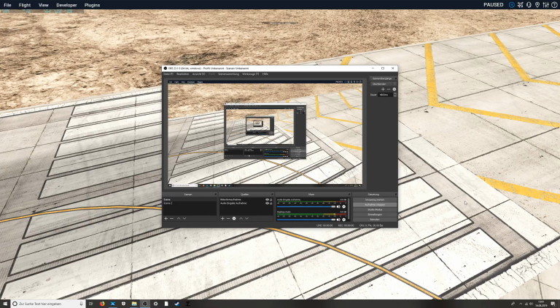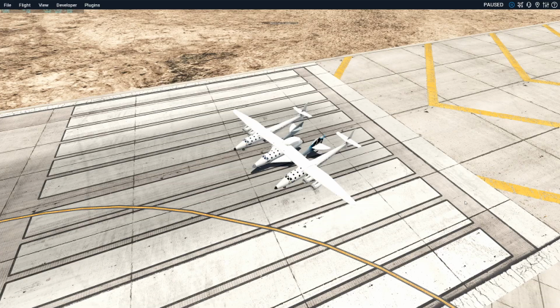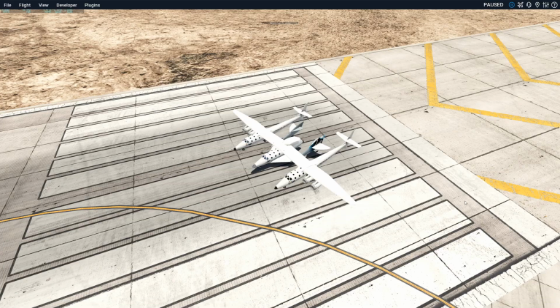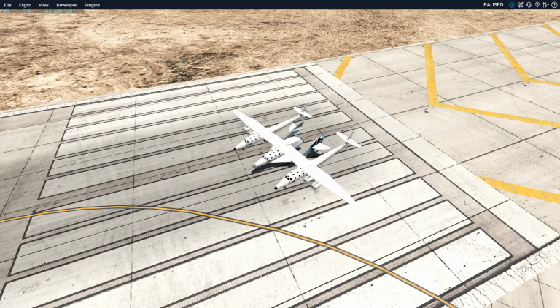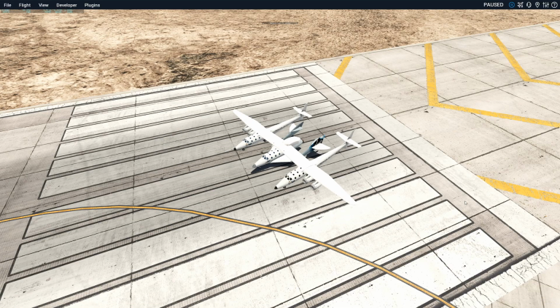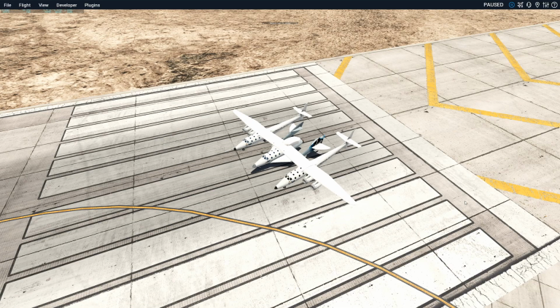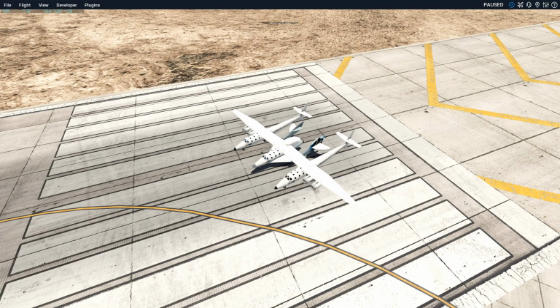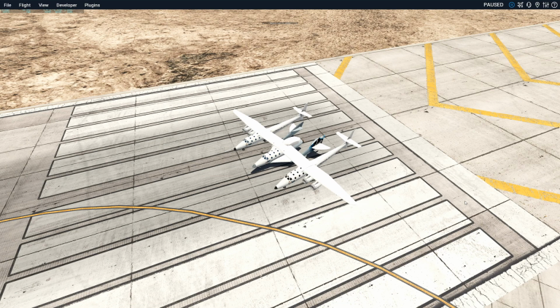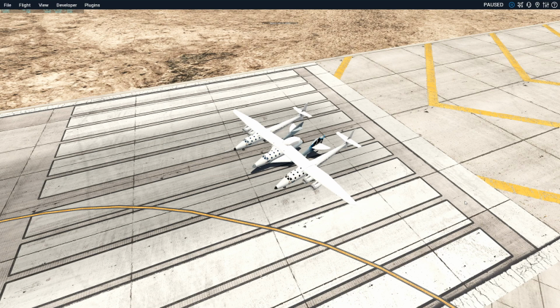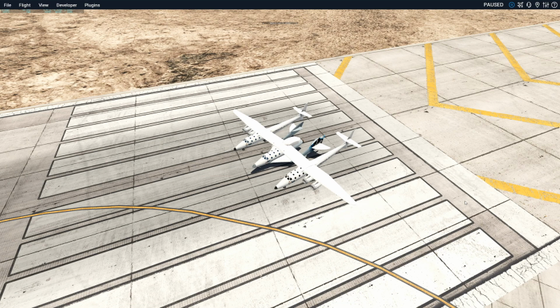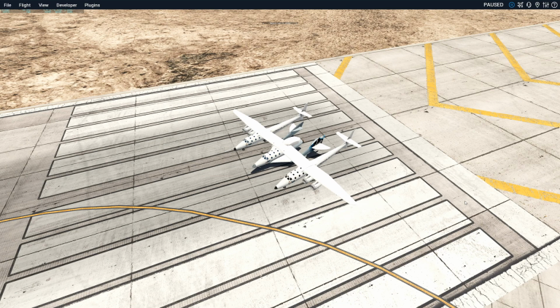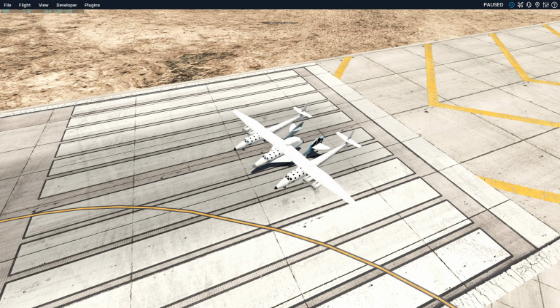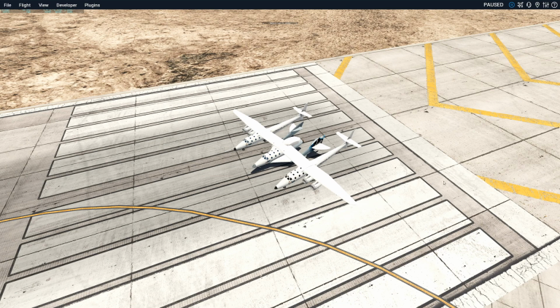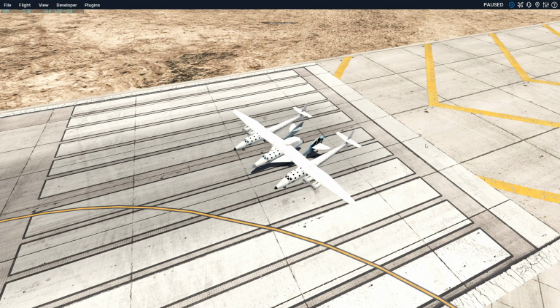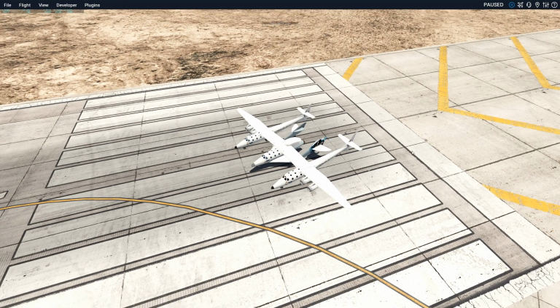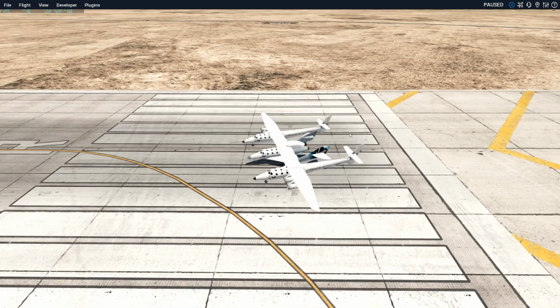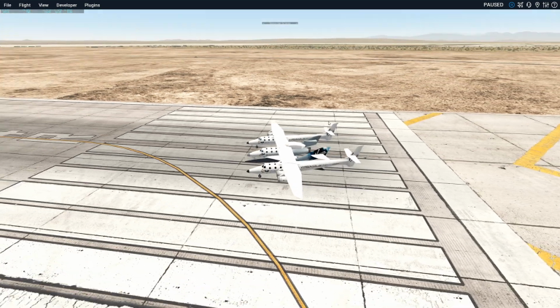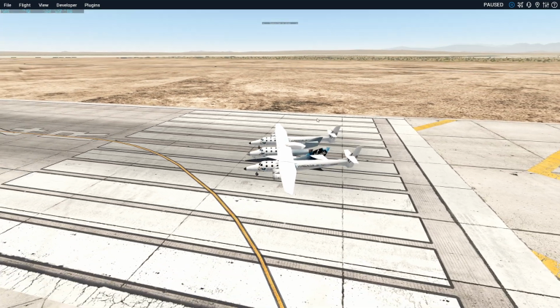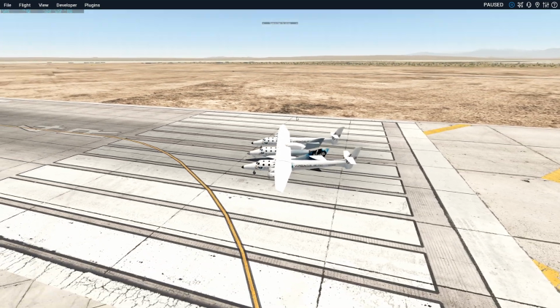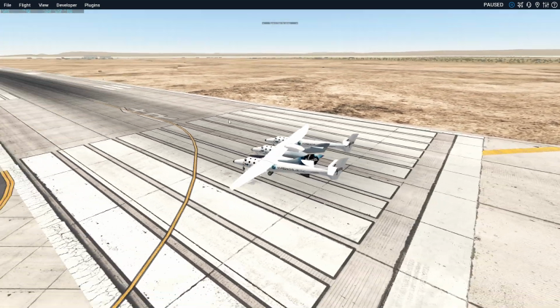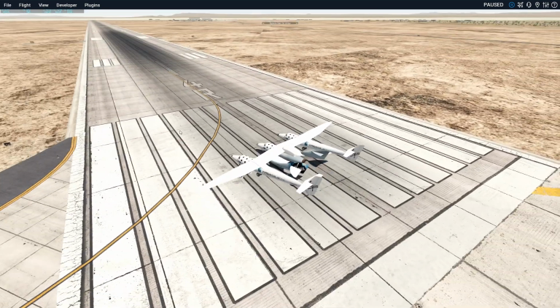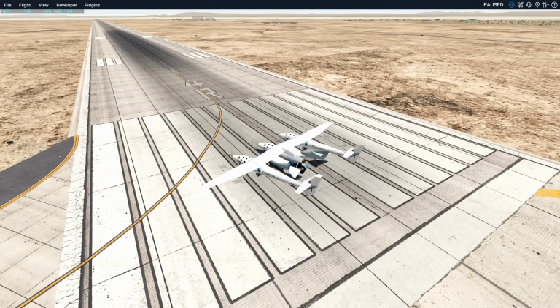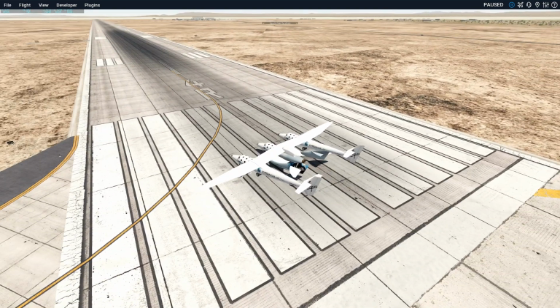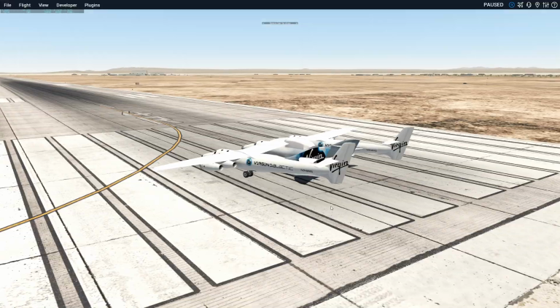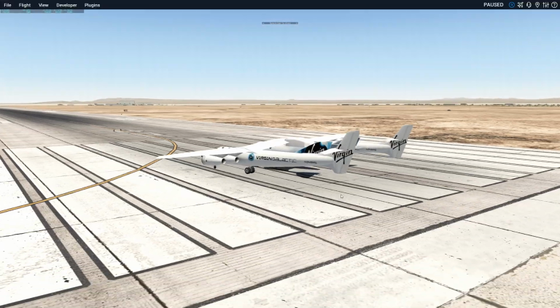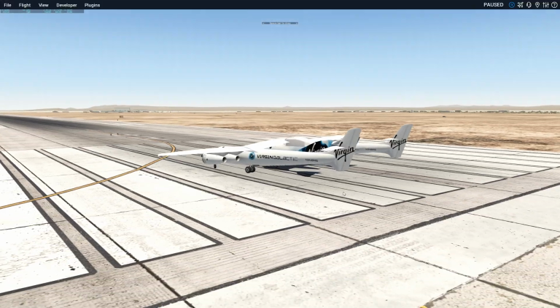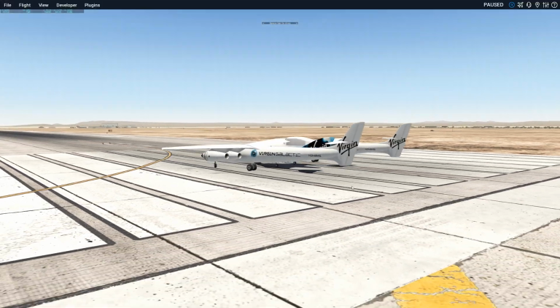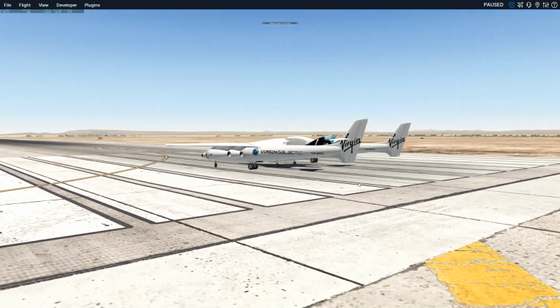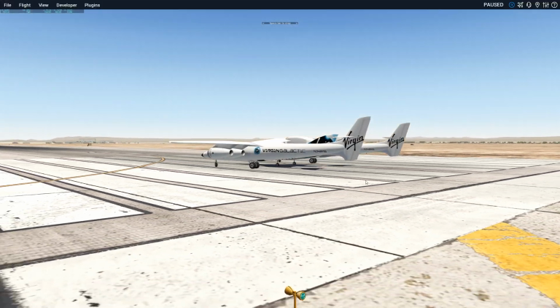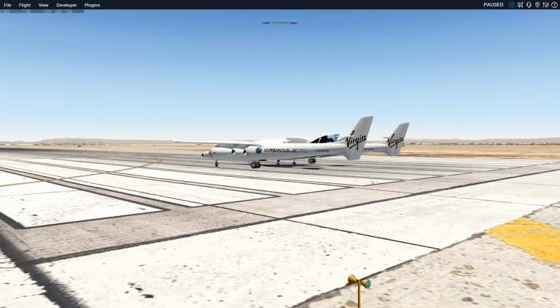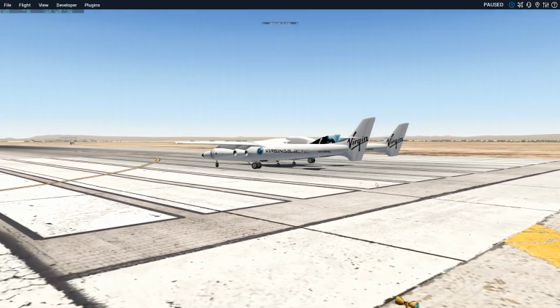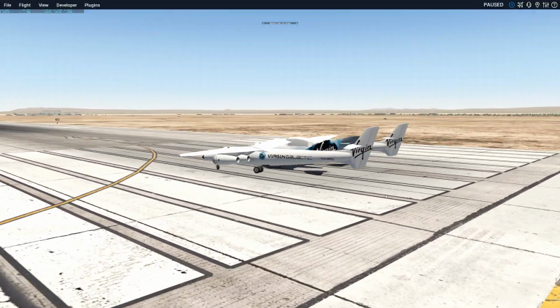Hey guys, welcome back to another Swiss City Zero One video. Today I'm going to show you an experimental plane — the Virgin Galactic plane.